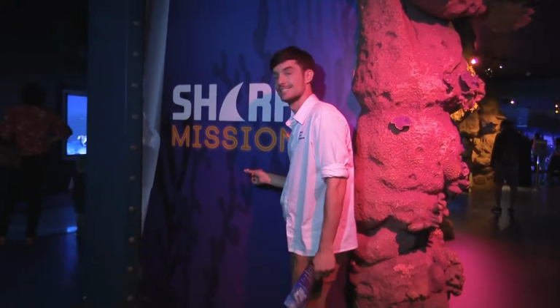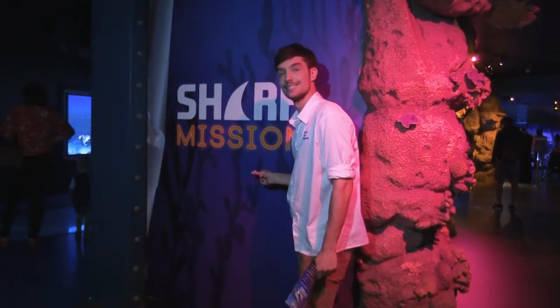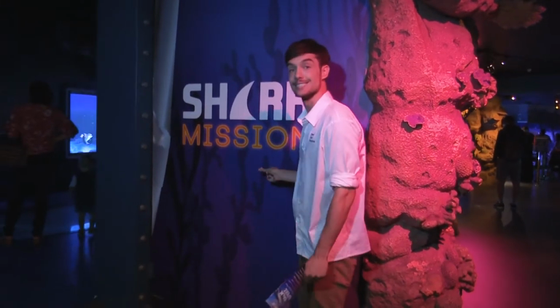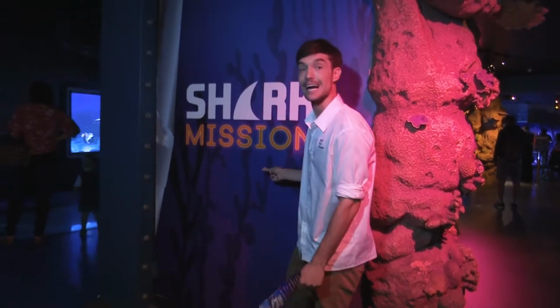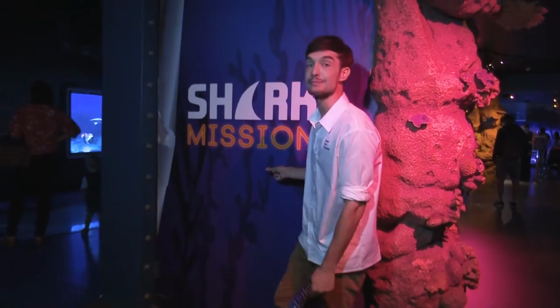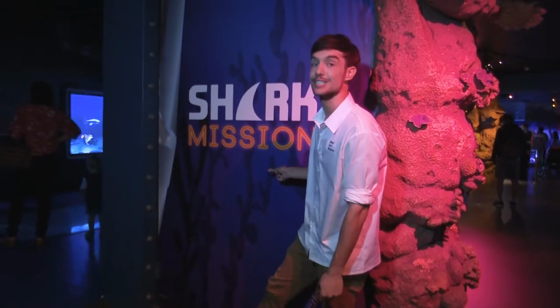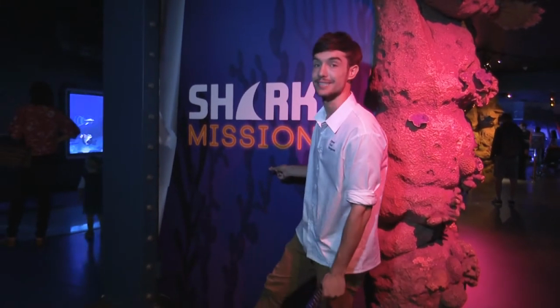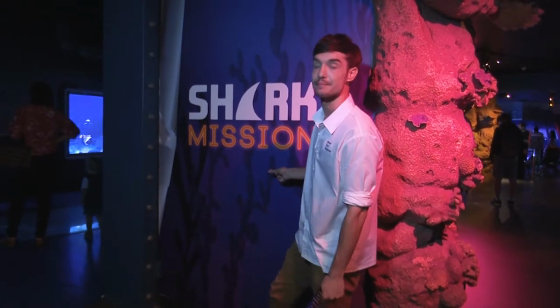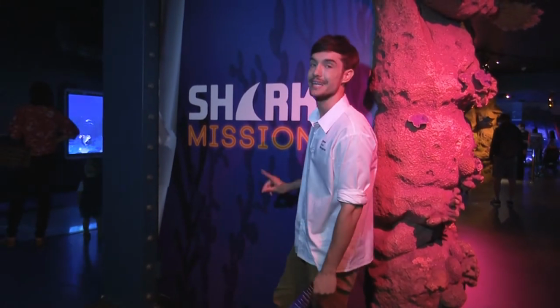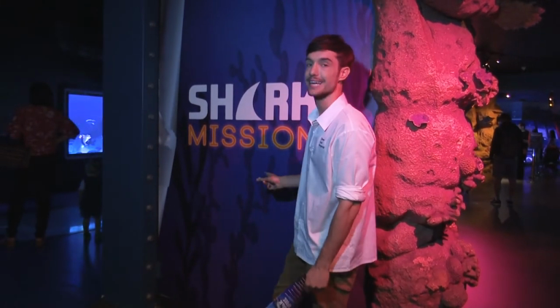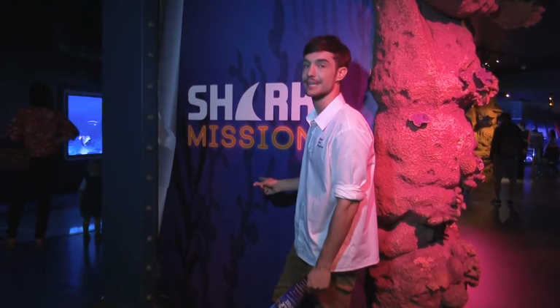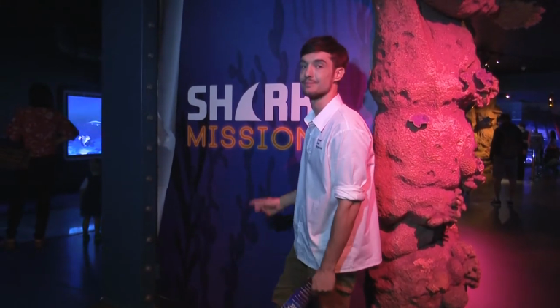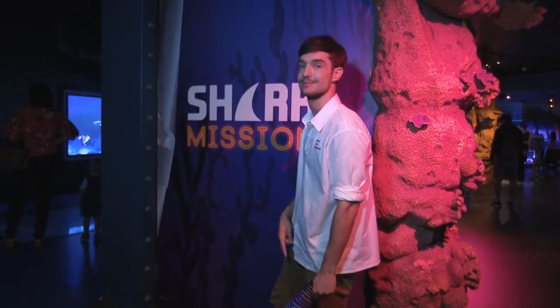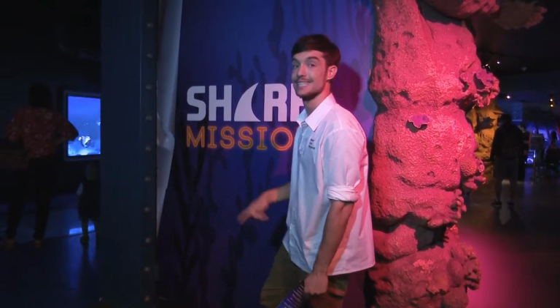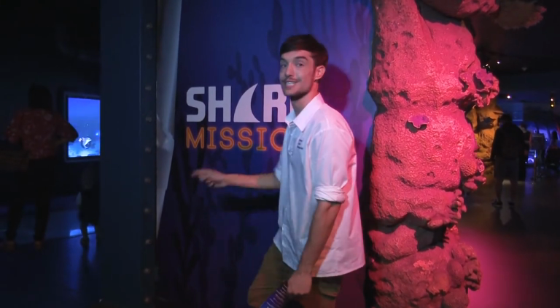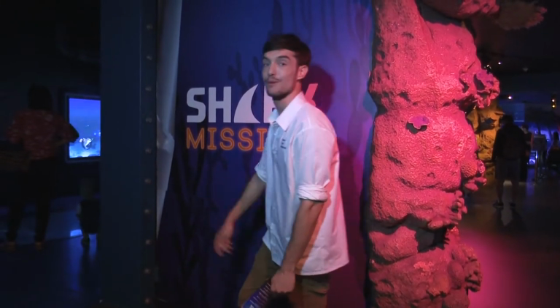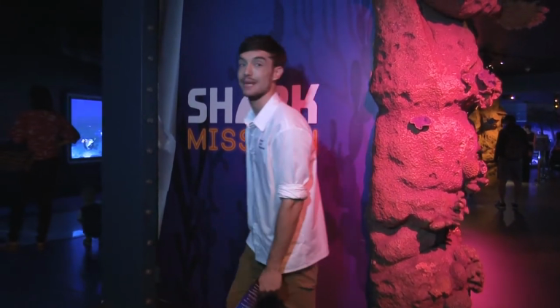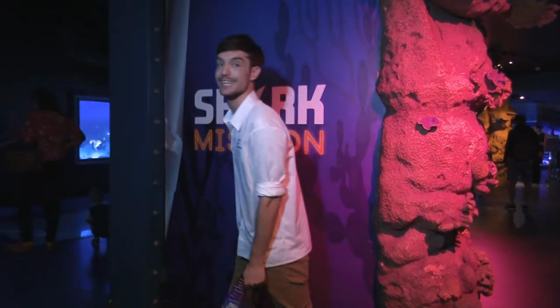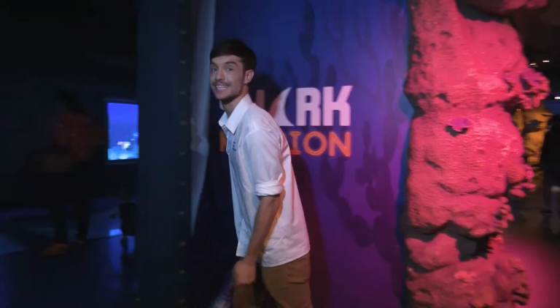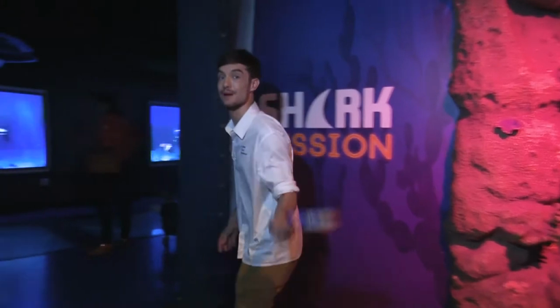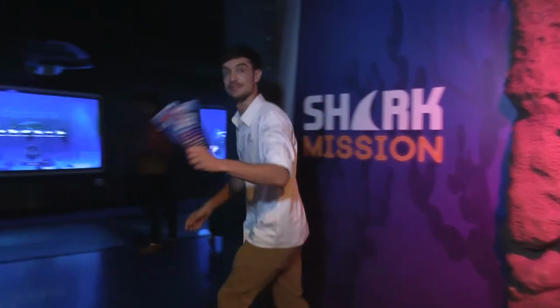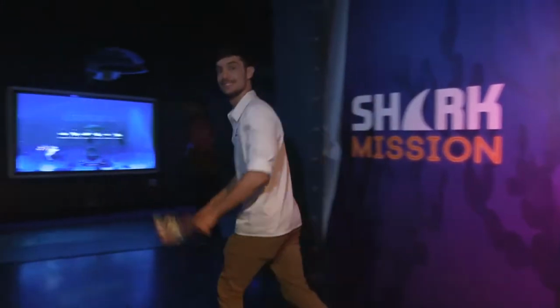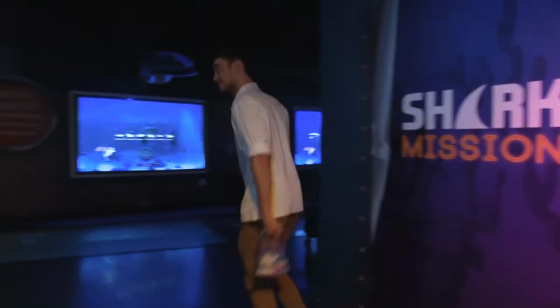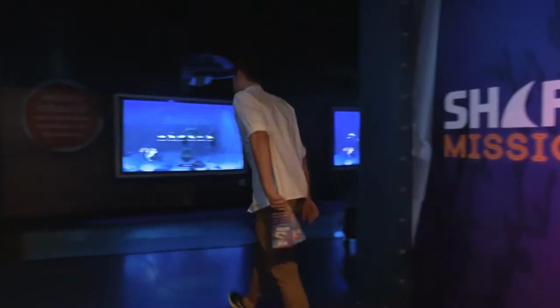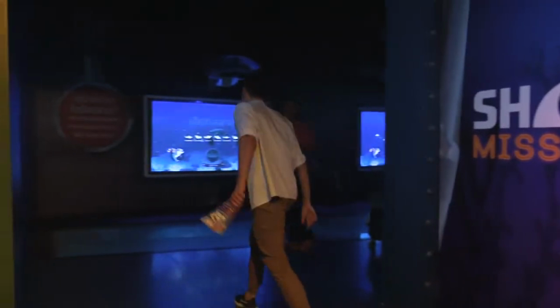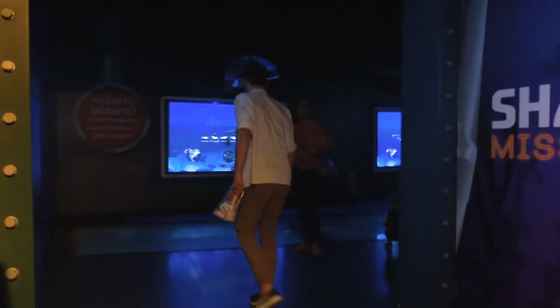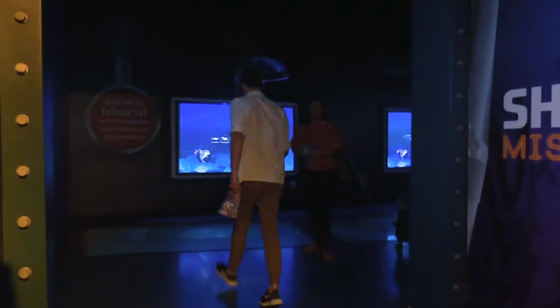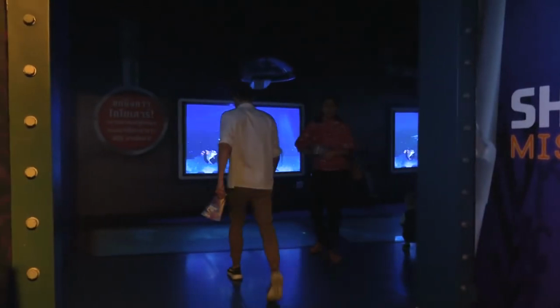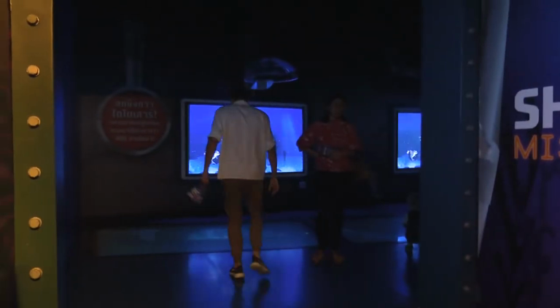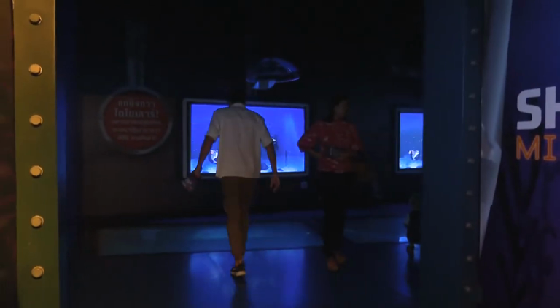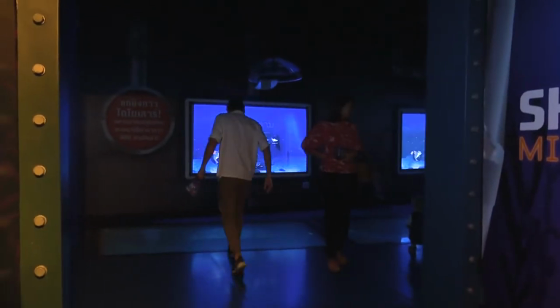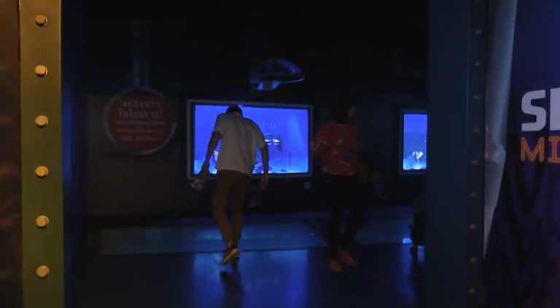Shark mission! Let's go and play, come on, whoa!